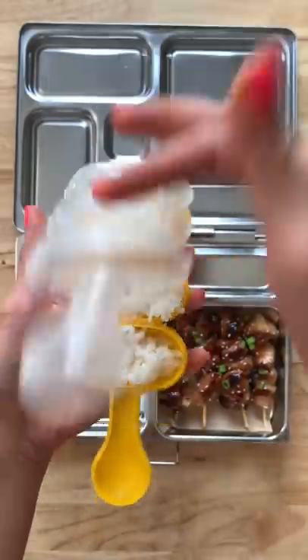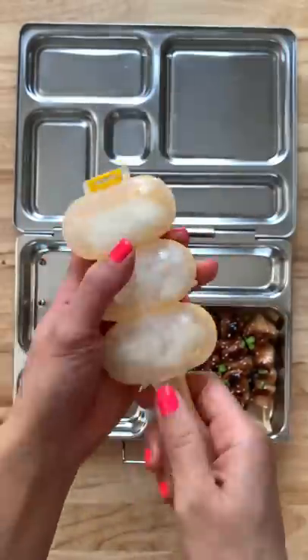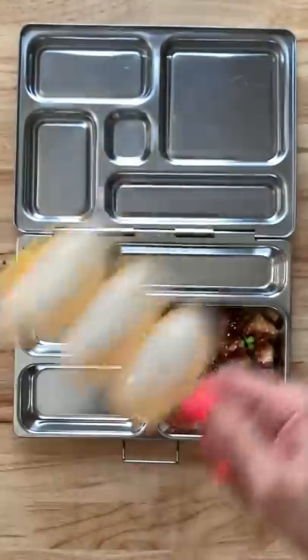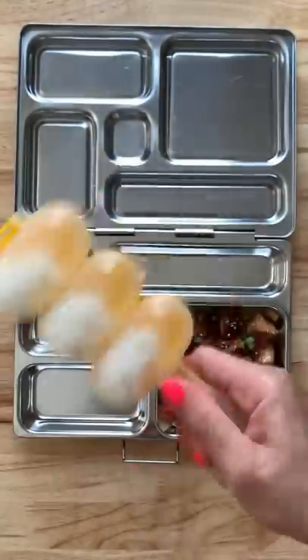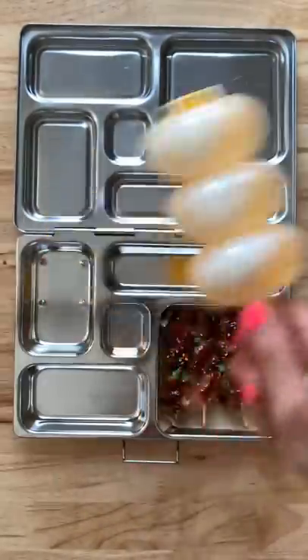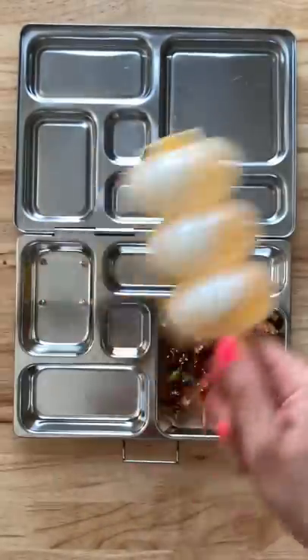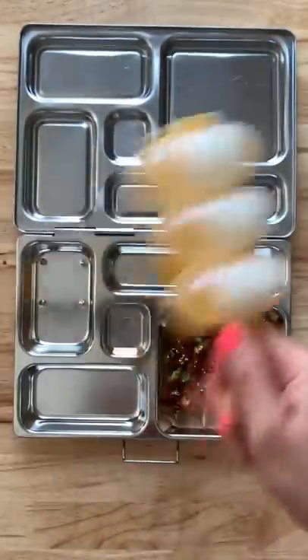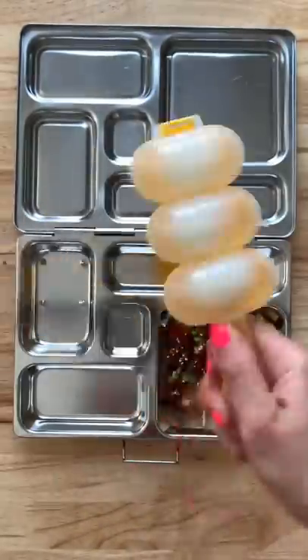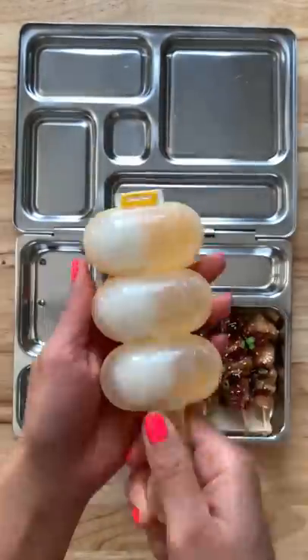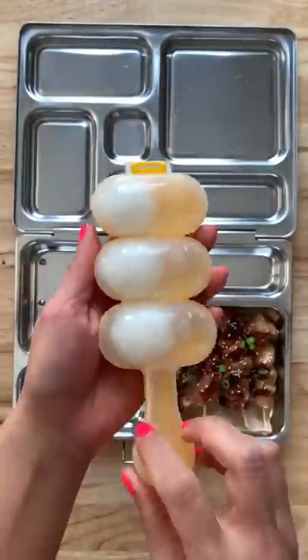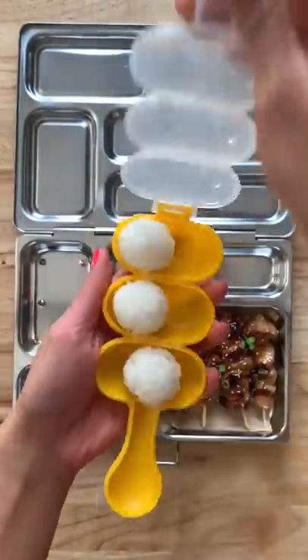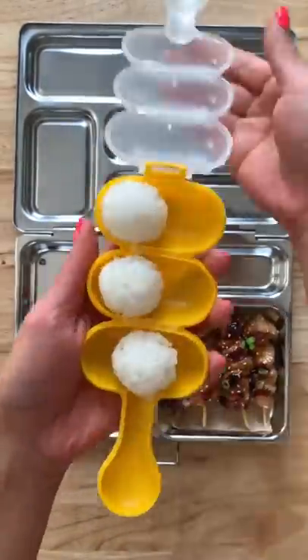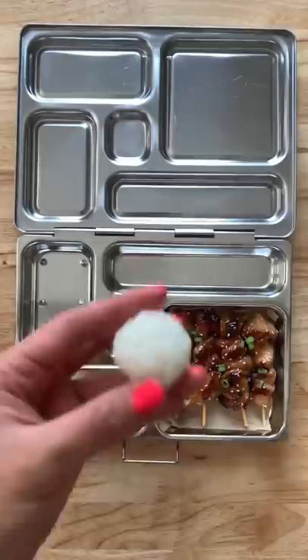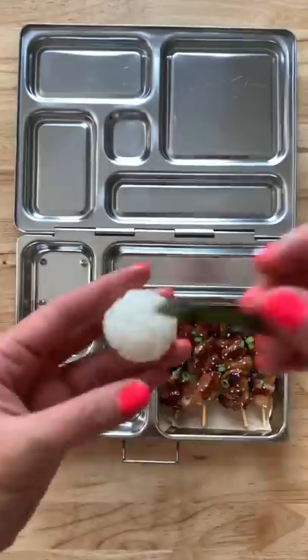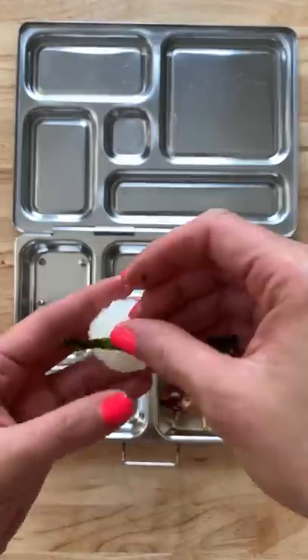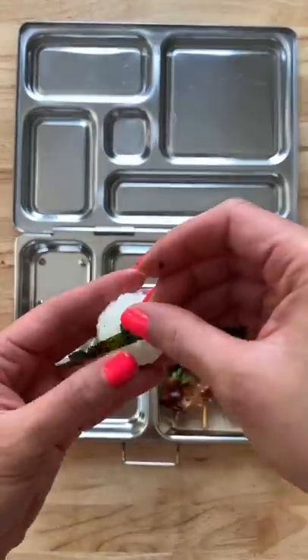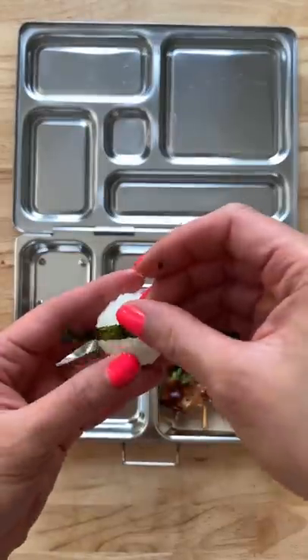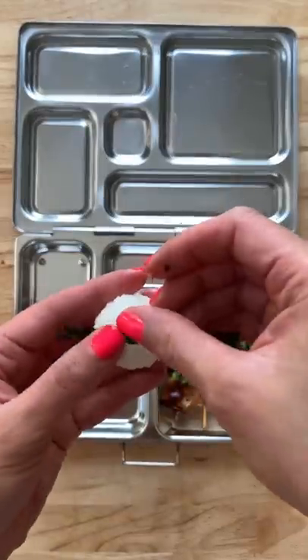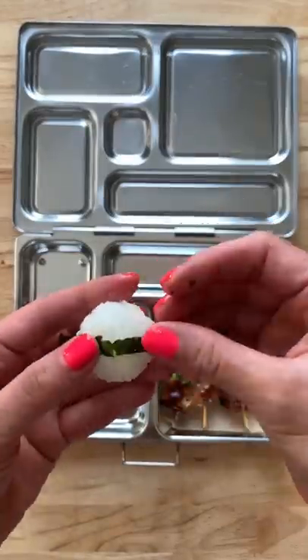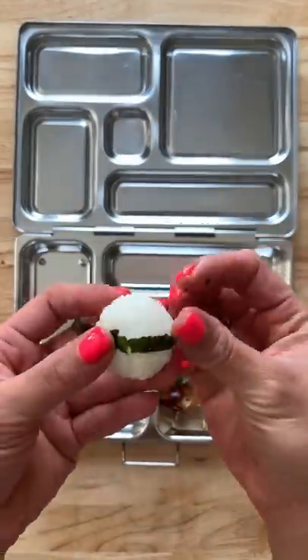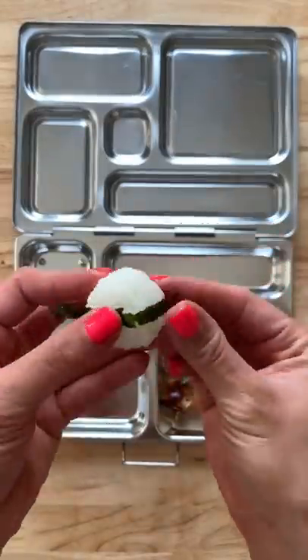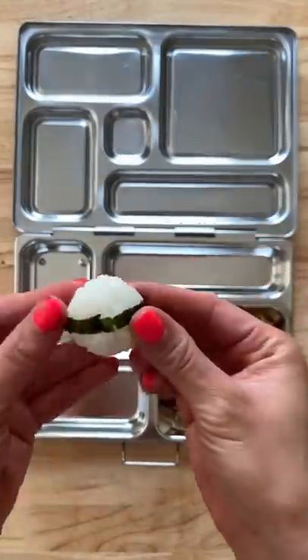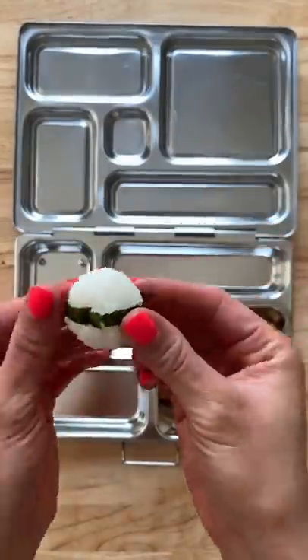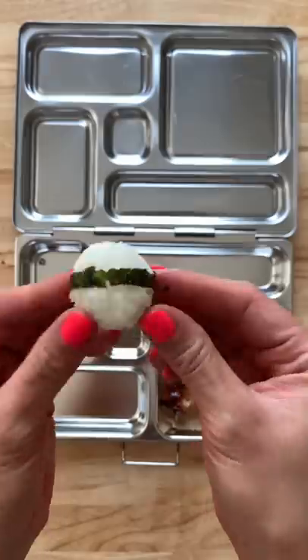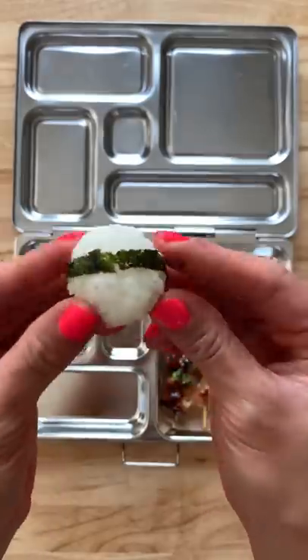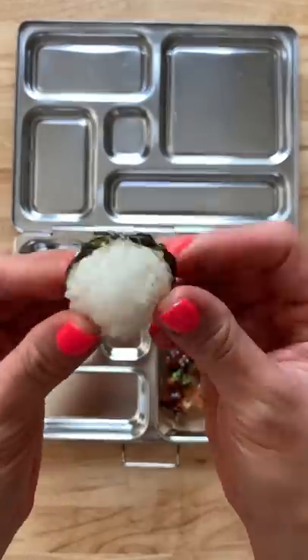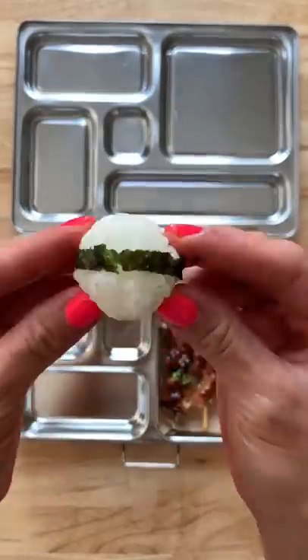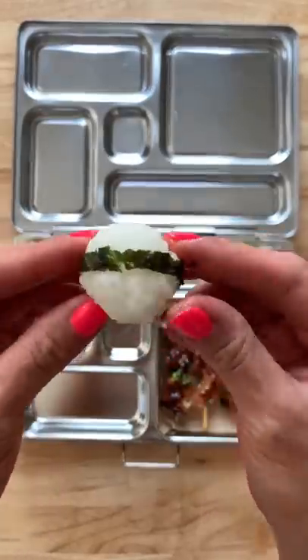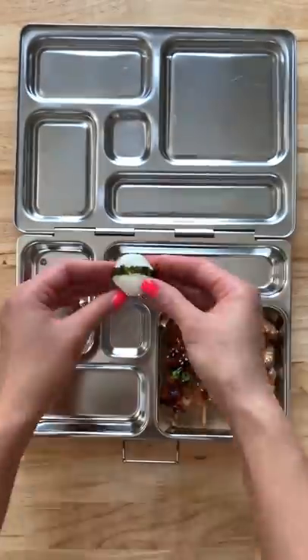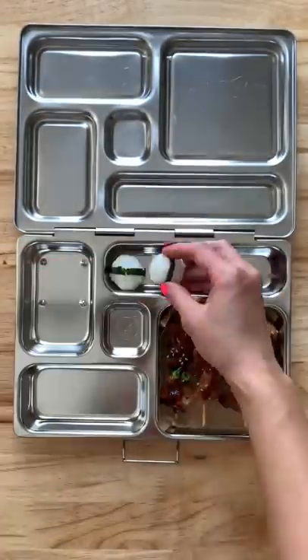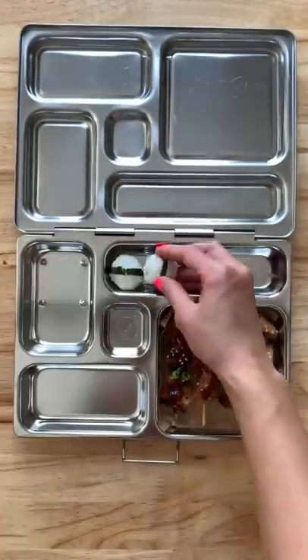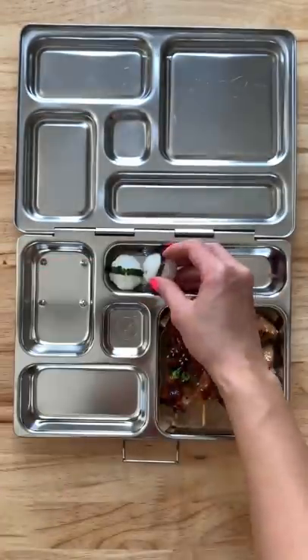Next, I'm going to add some rice into this rice mold, give it a good shake, then I'm going to wrap a piece of seaweed around it.